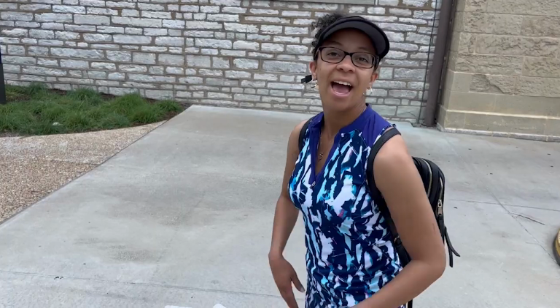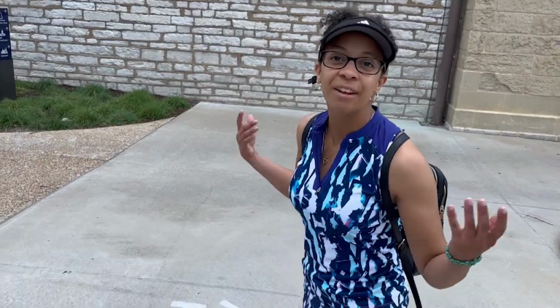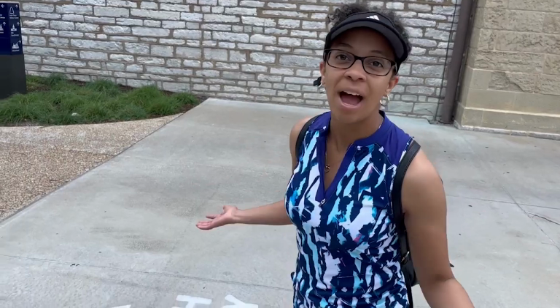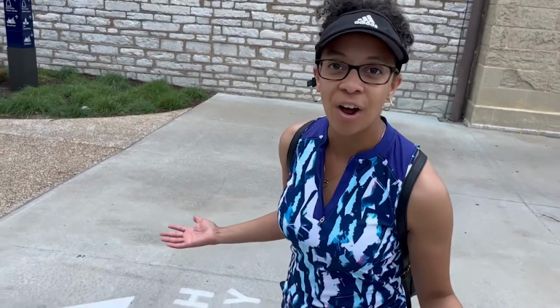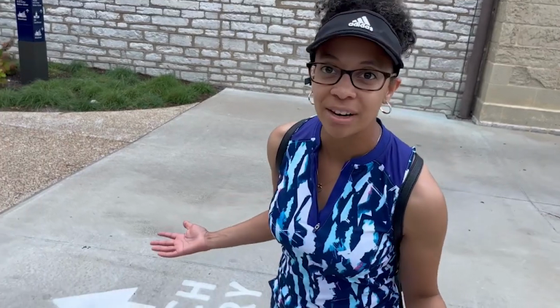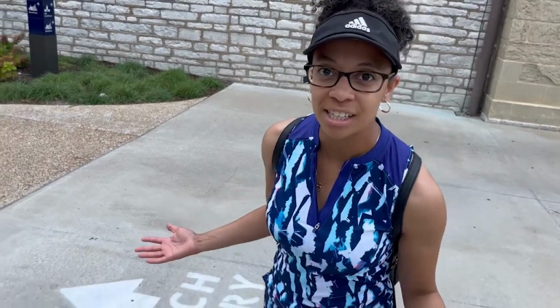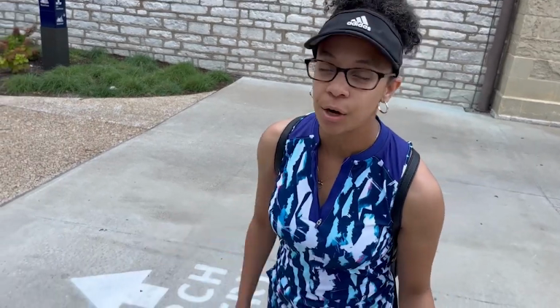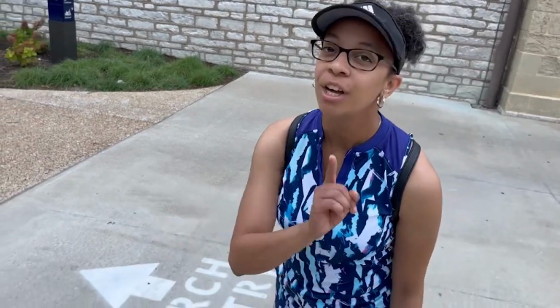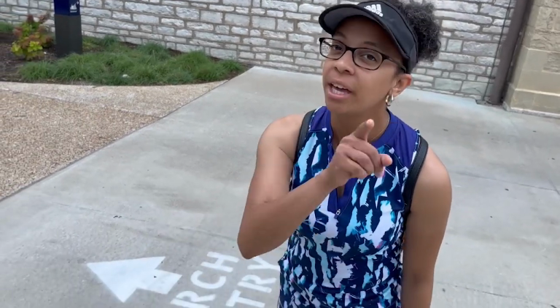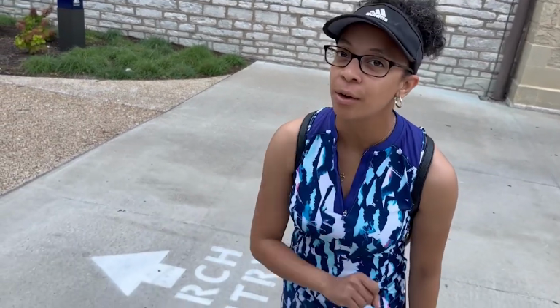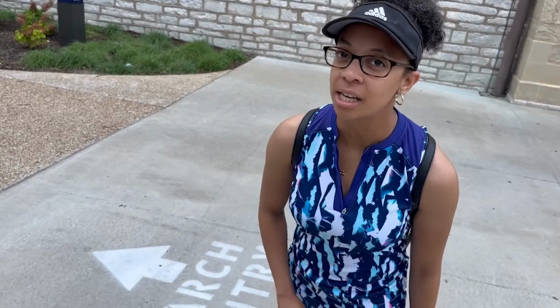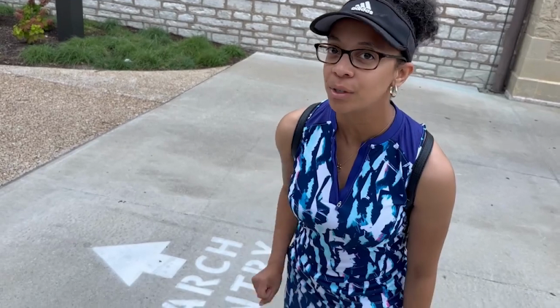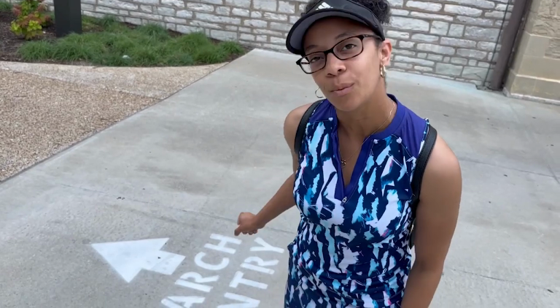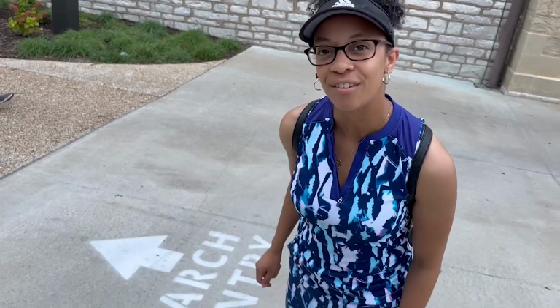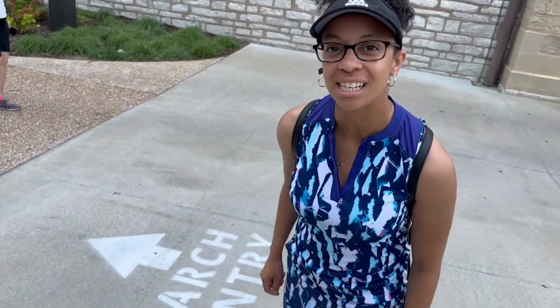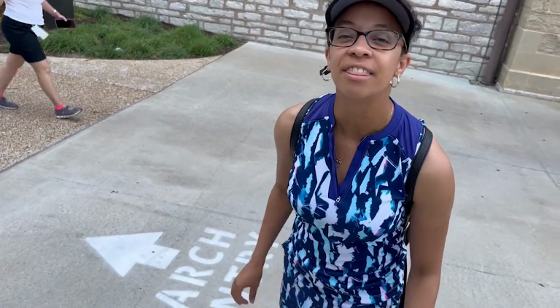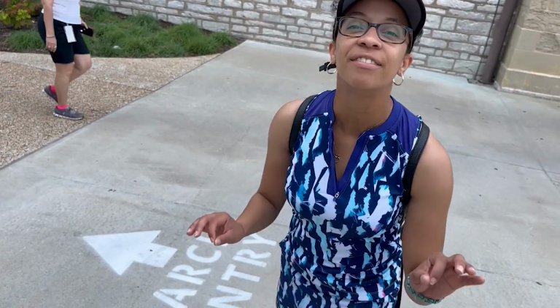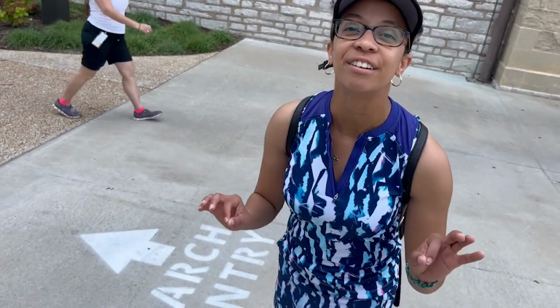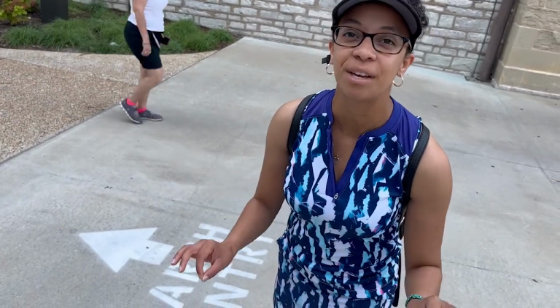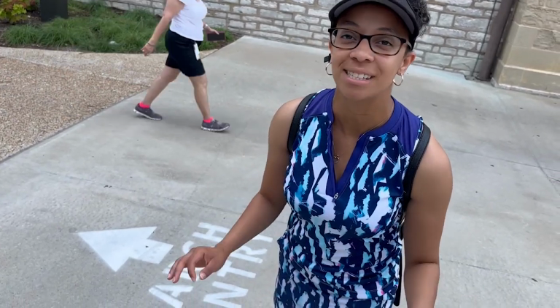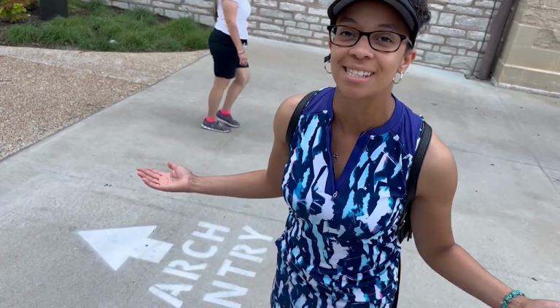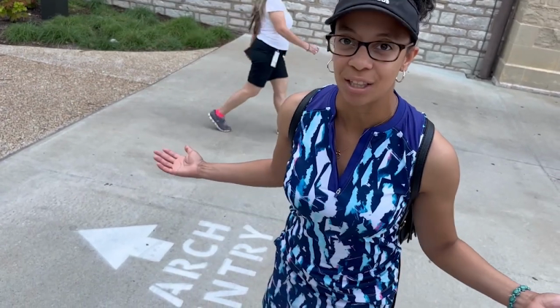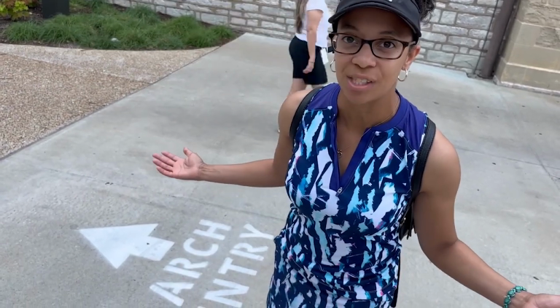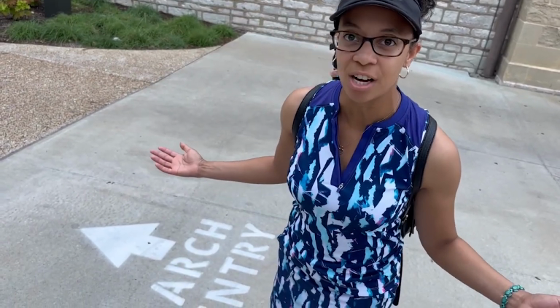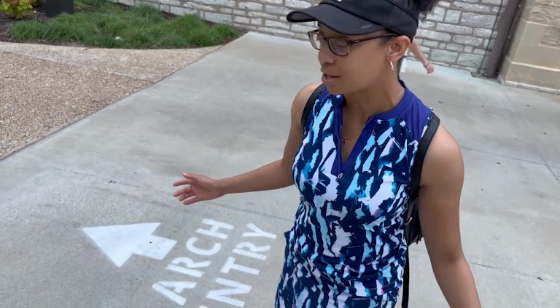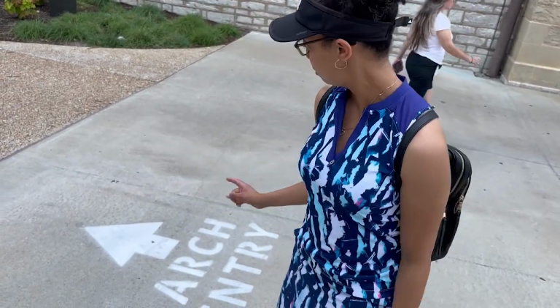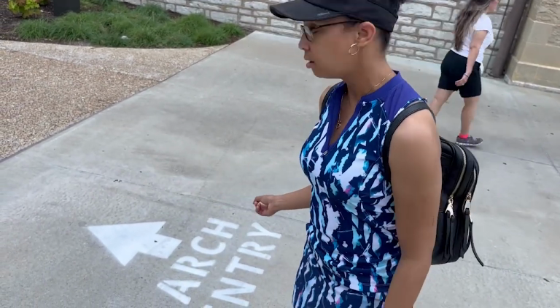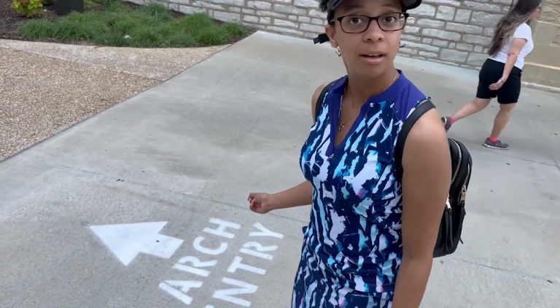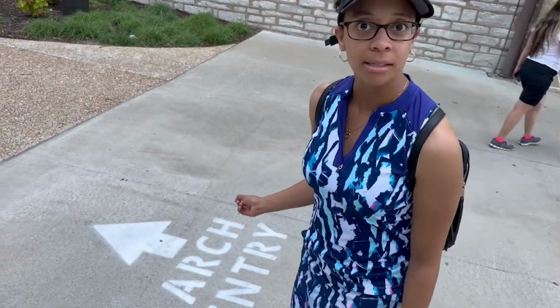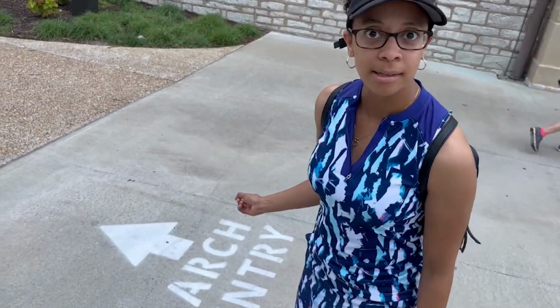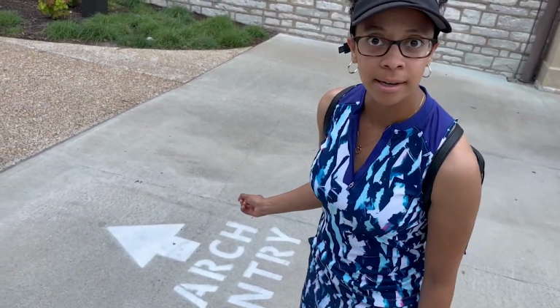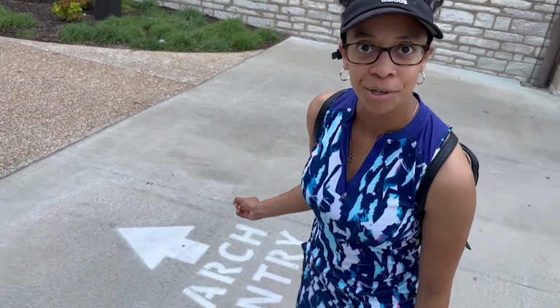If you haven't already done so, you can't go to St. Louis without visiting the very famous St. Louis Arch. Let's head to that entry.